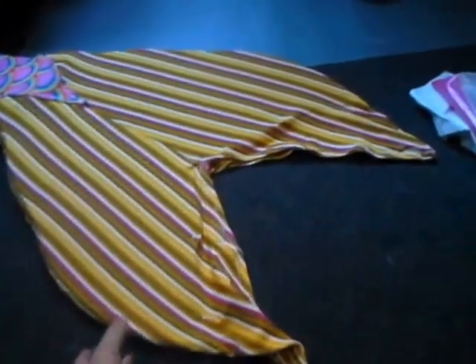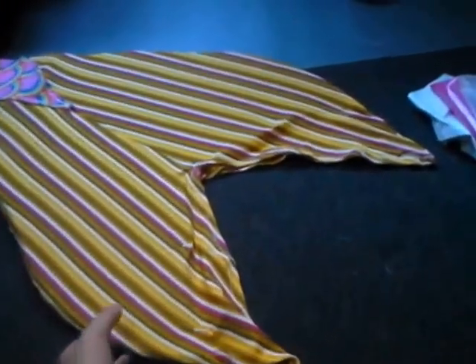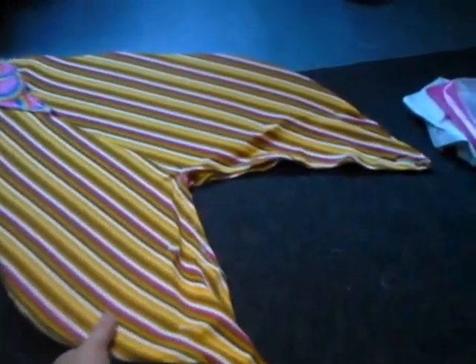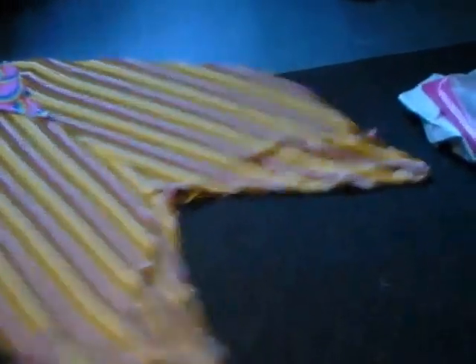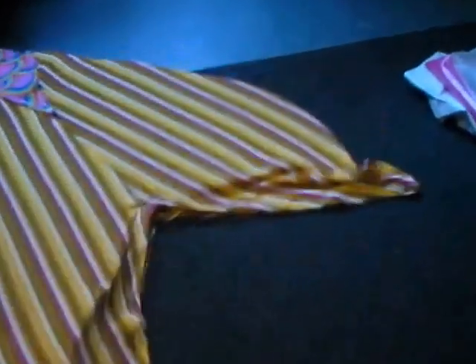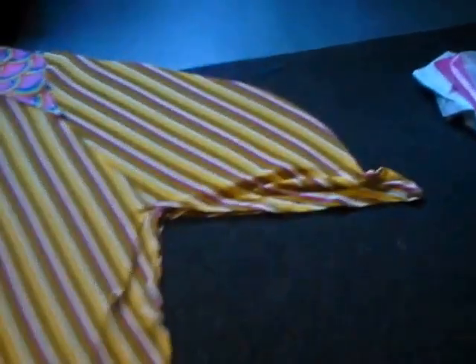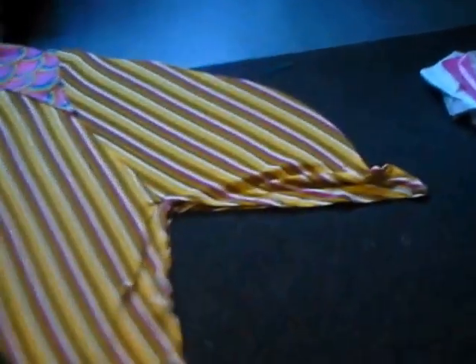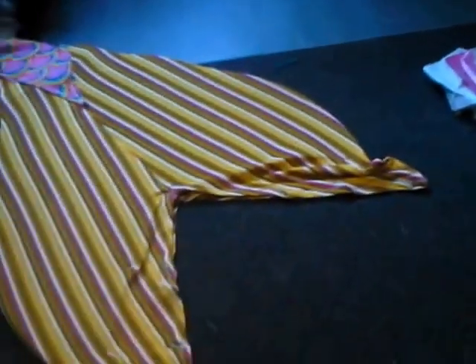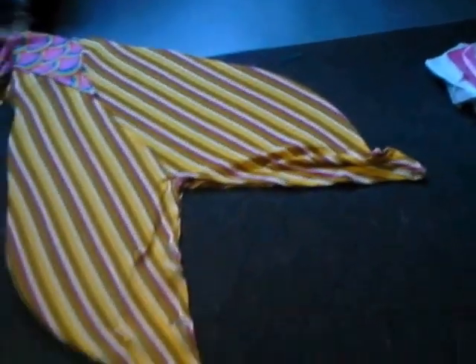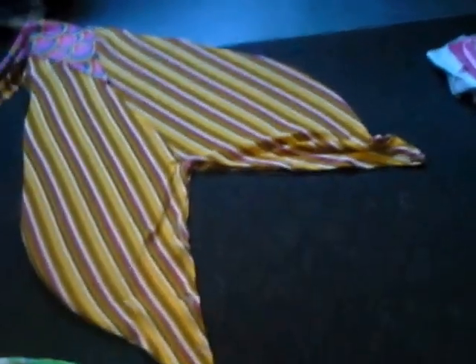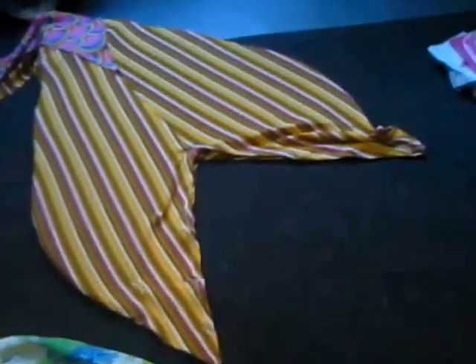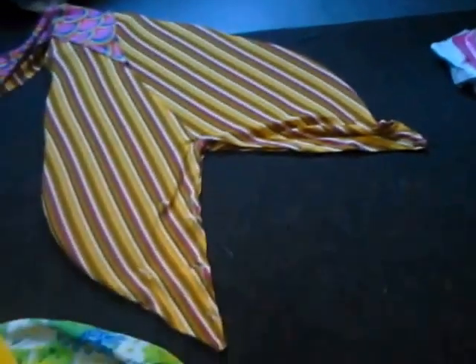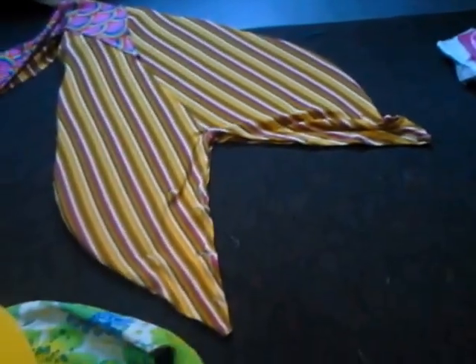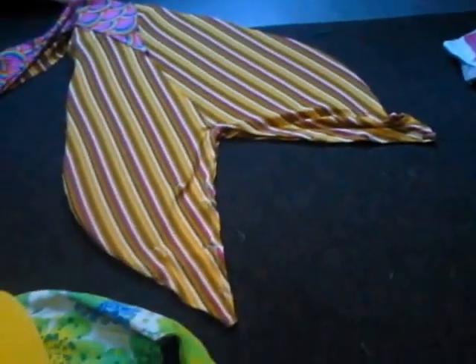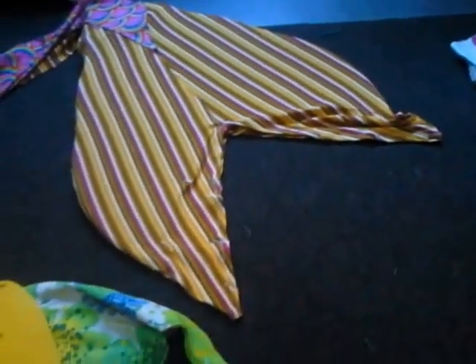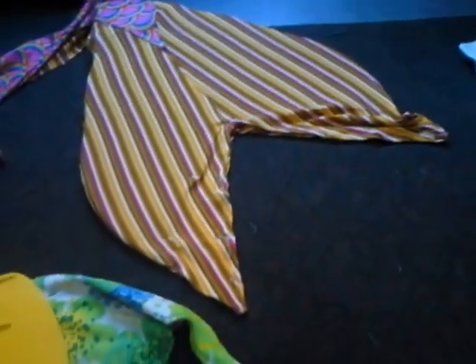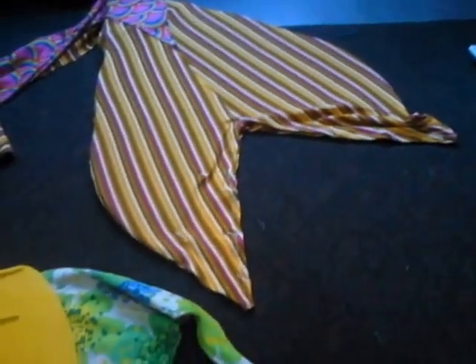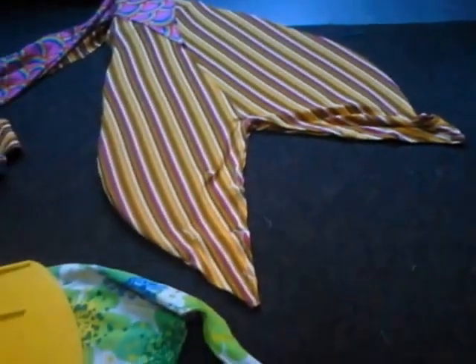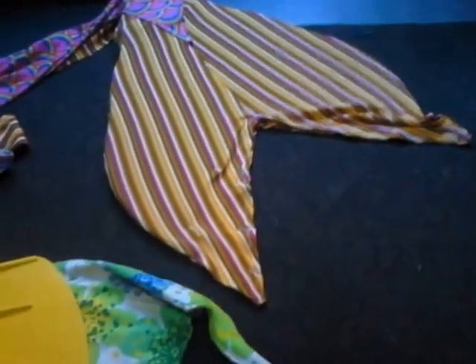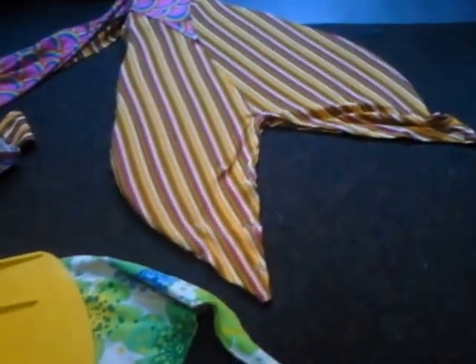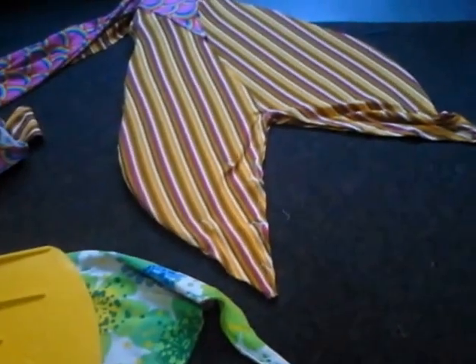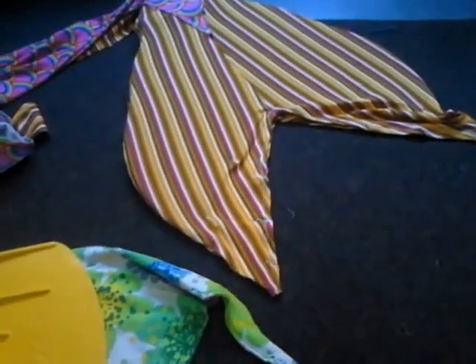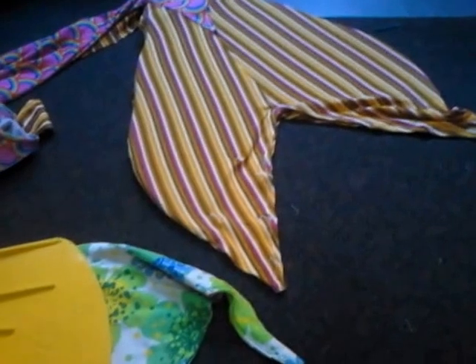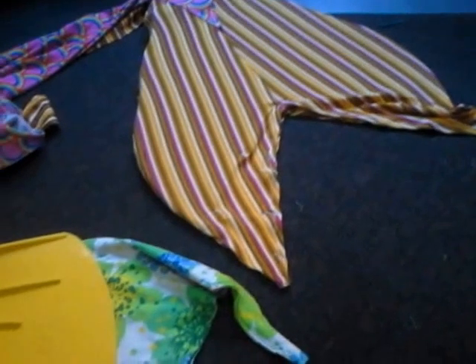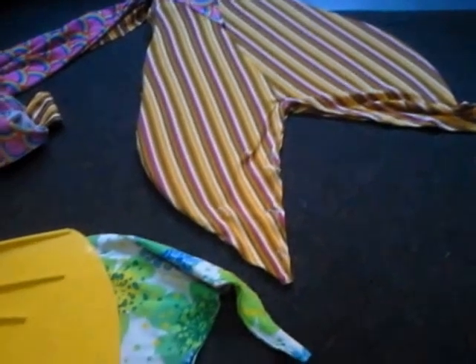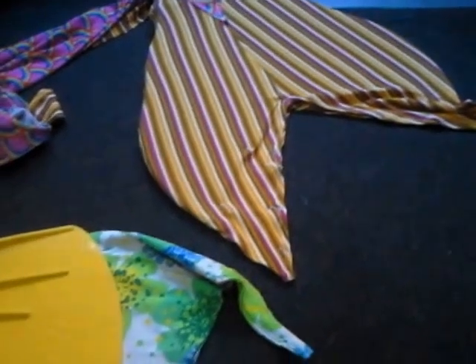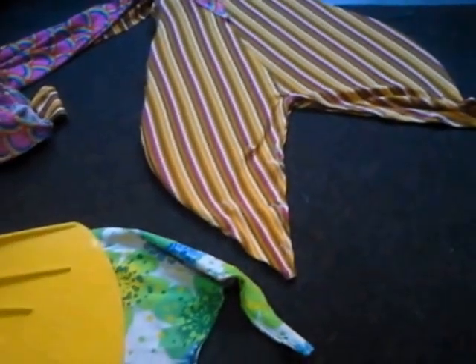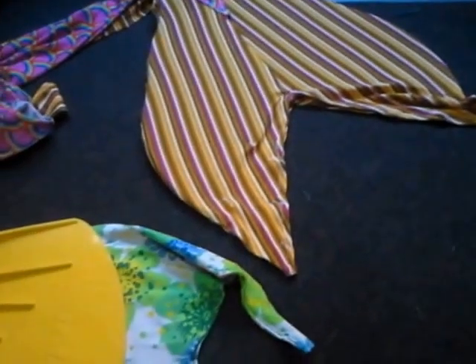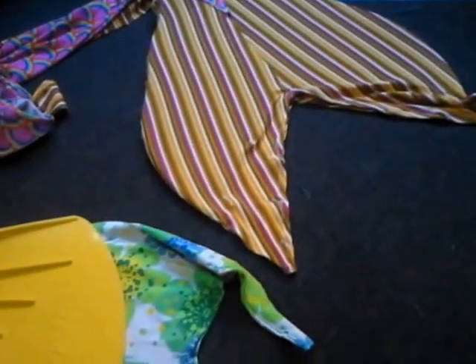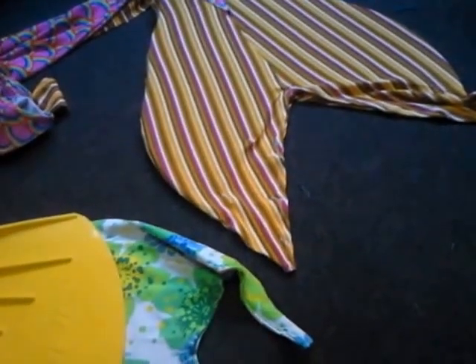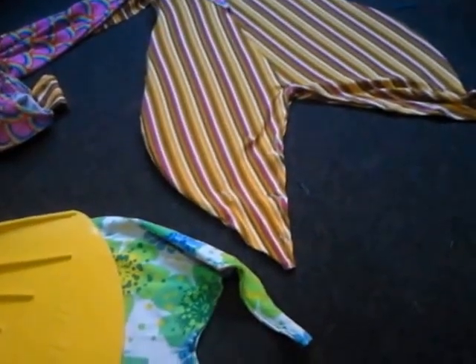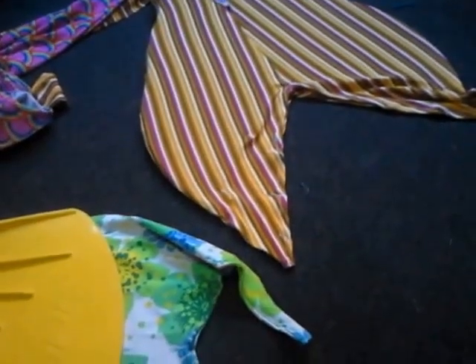That's my open close tail flukes. Happy swimming and I'll see you next time, bye!